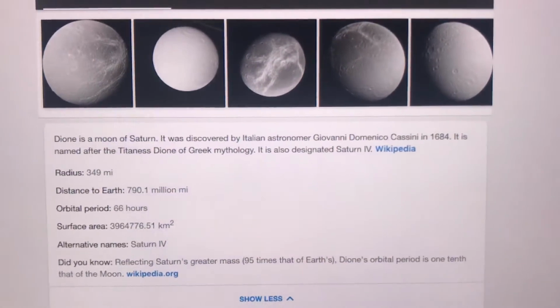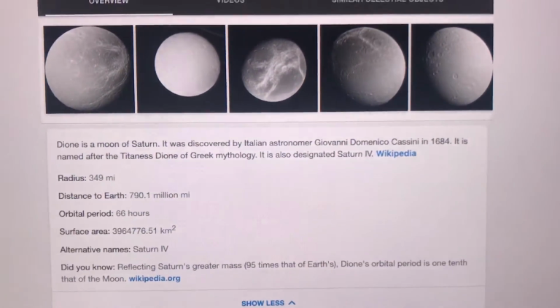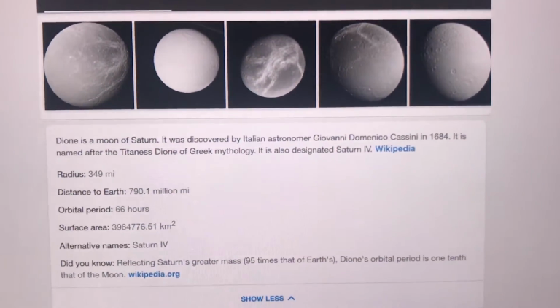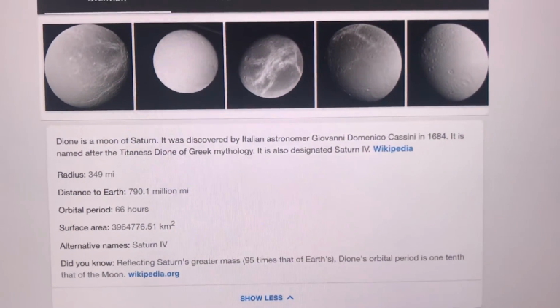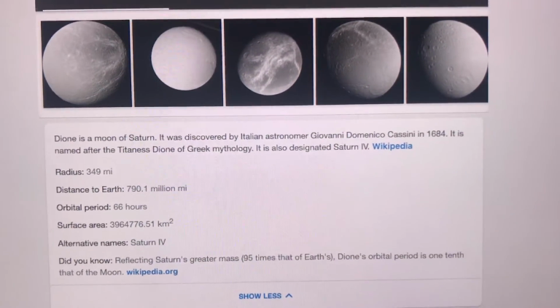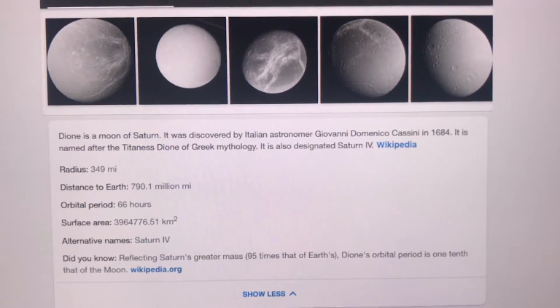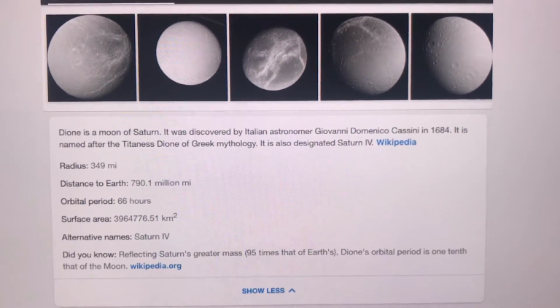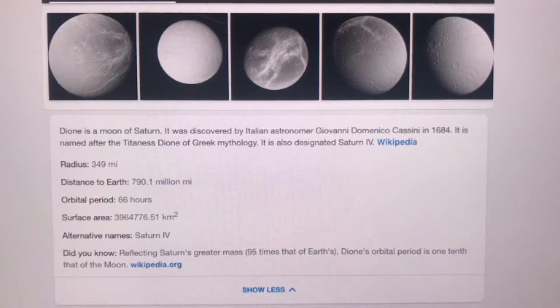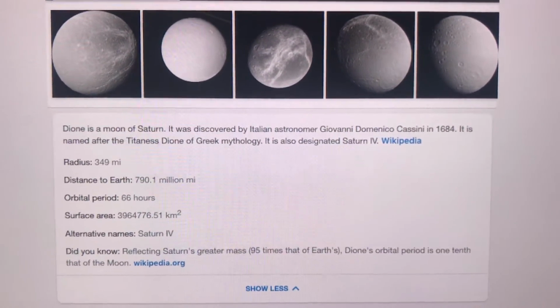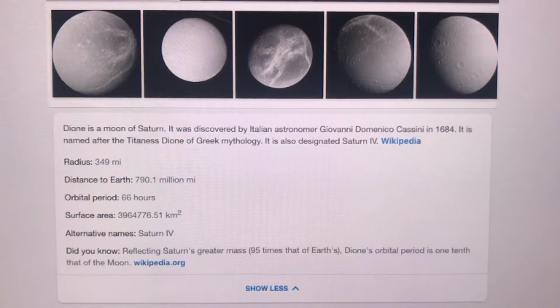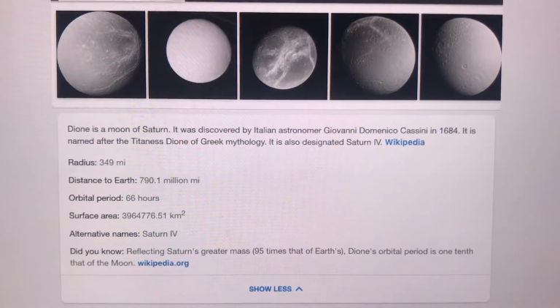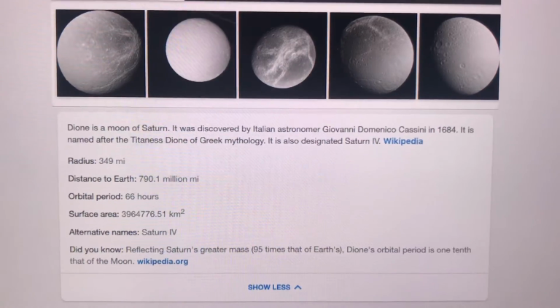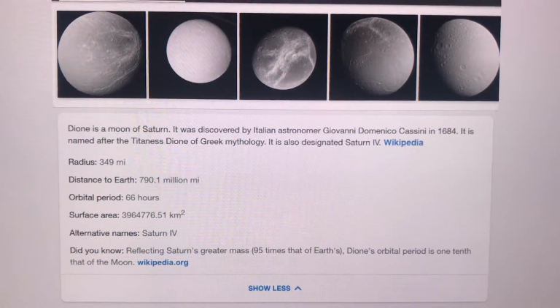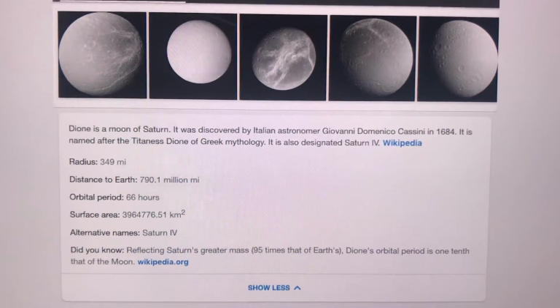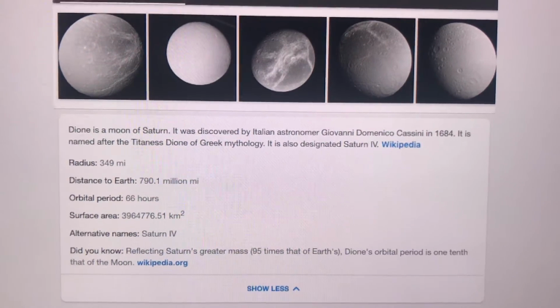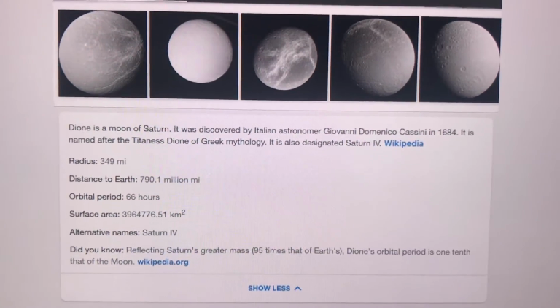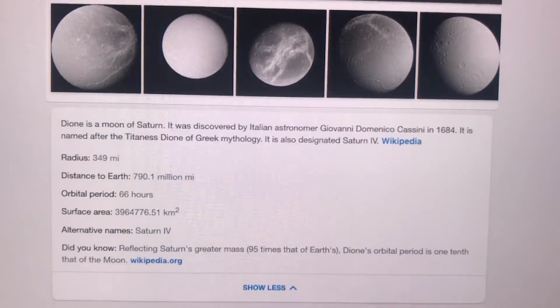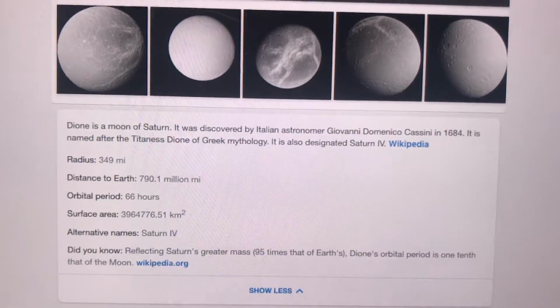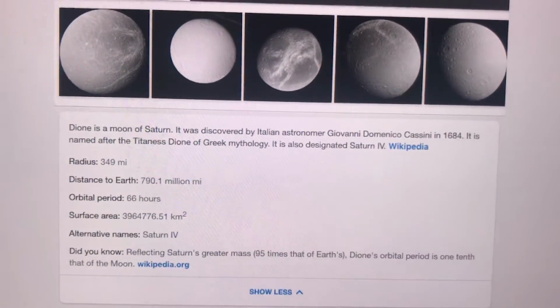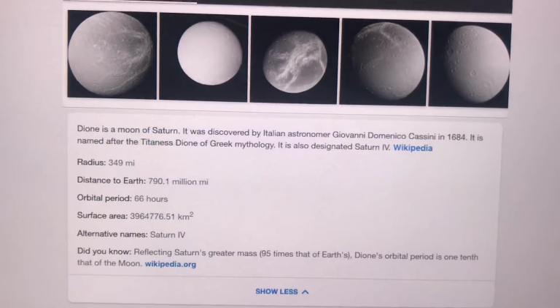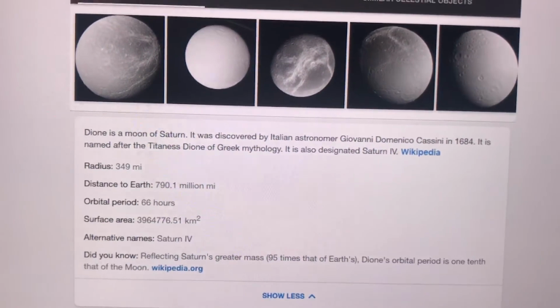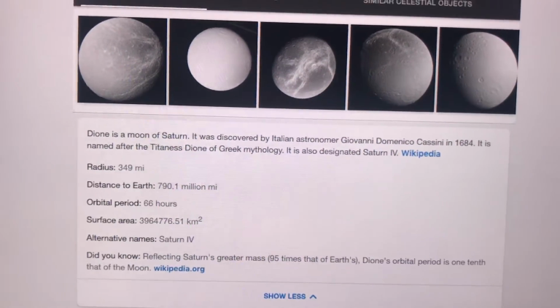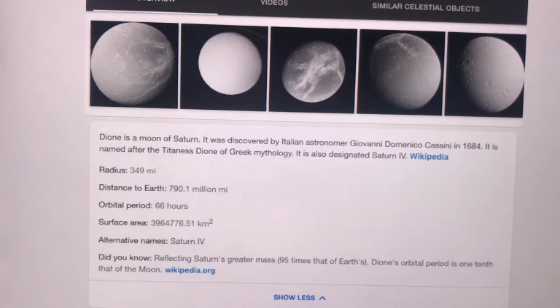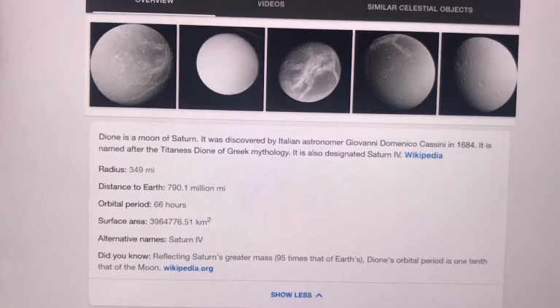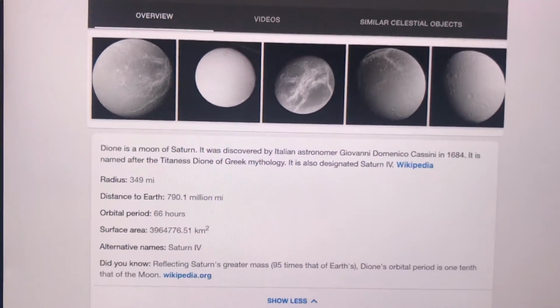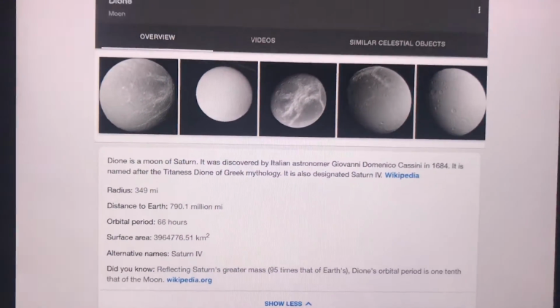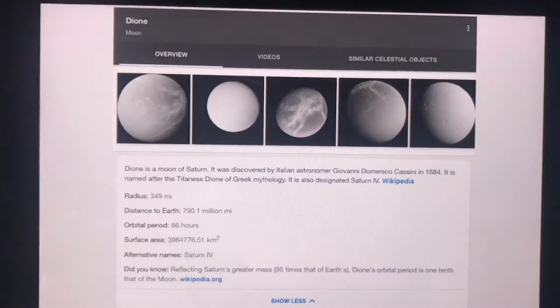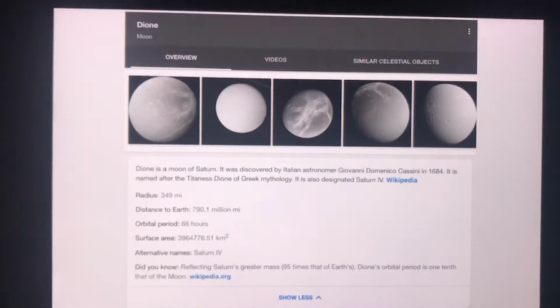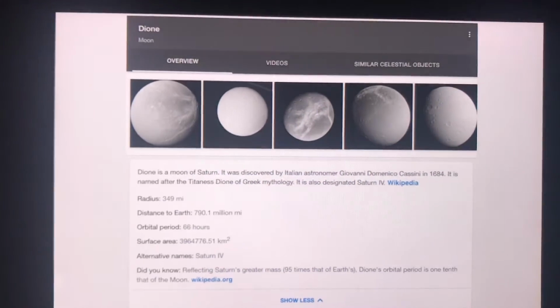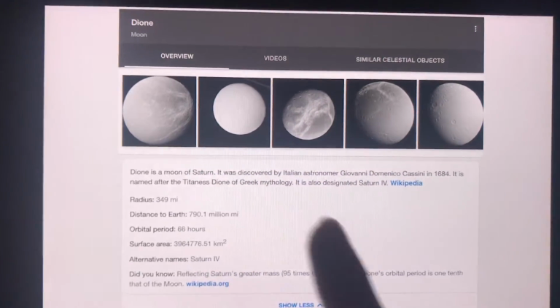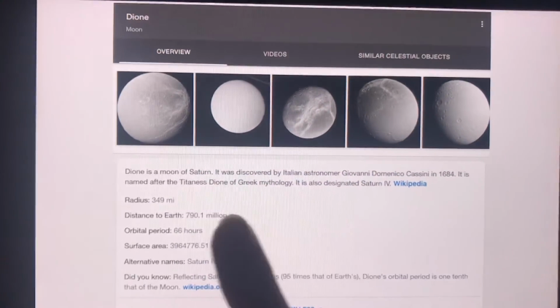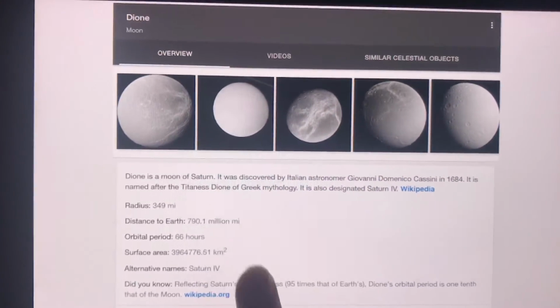Did you know, reflecting Saturn's greater mass, Dione's orbital period is one-tenth that of the moon?